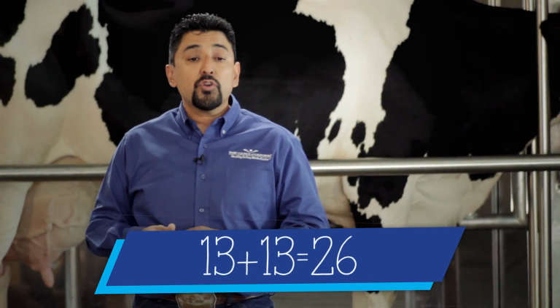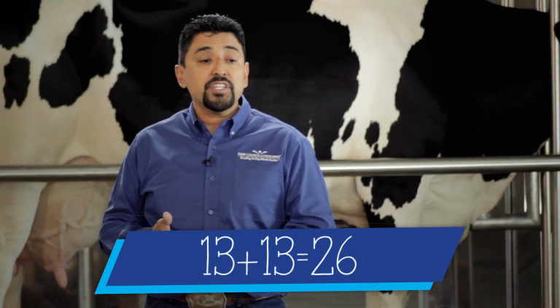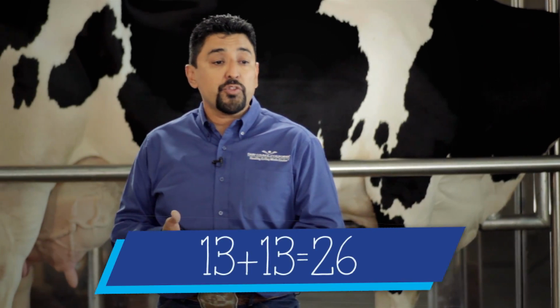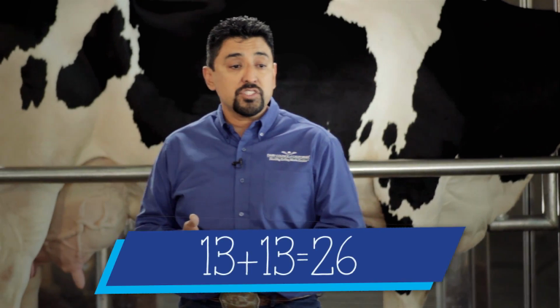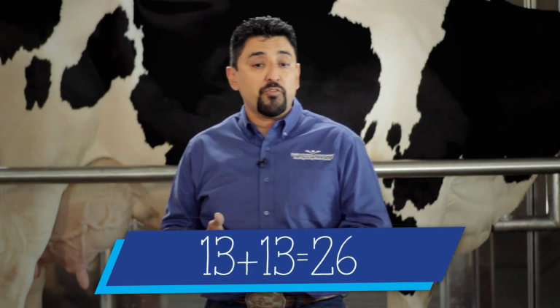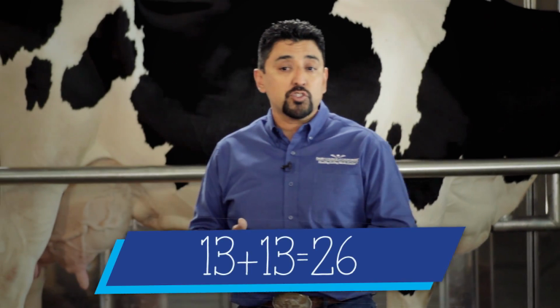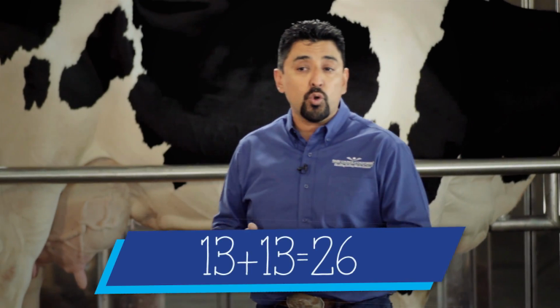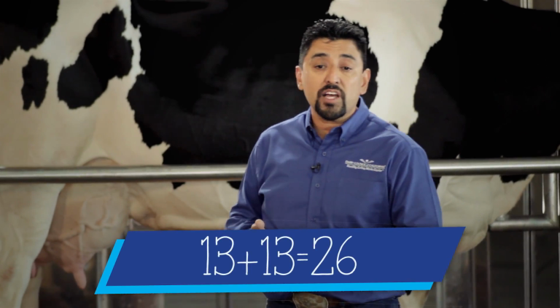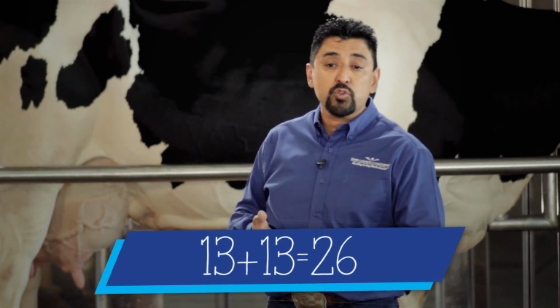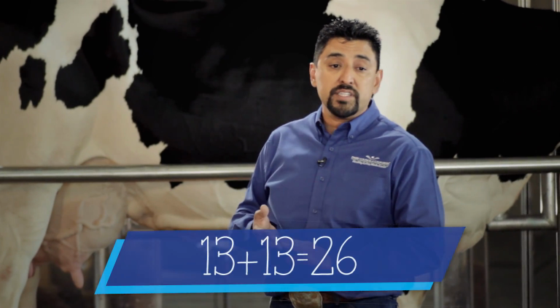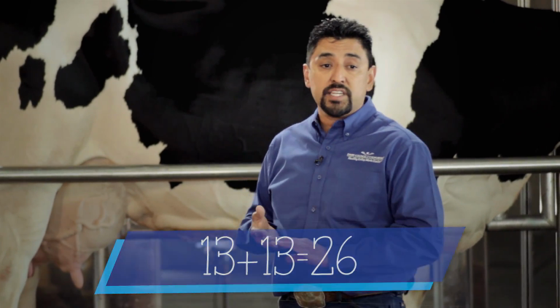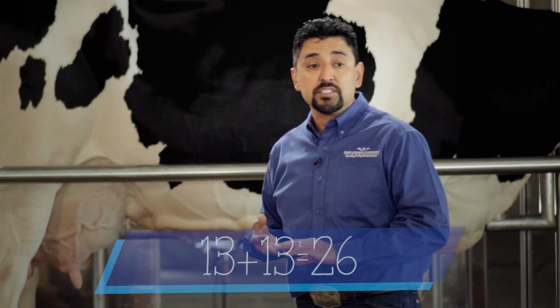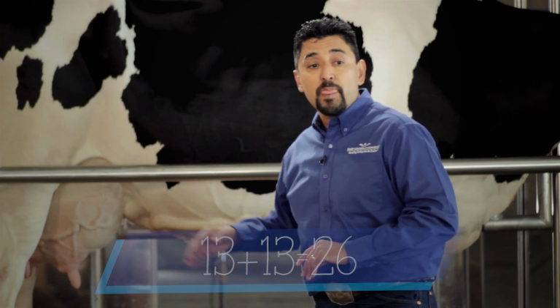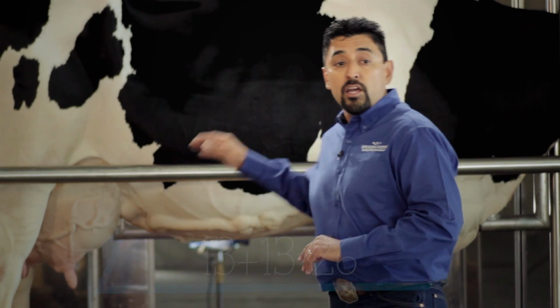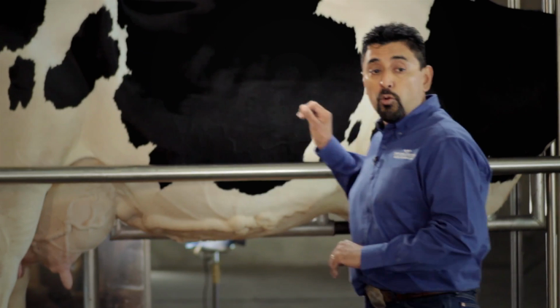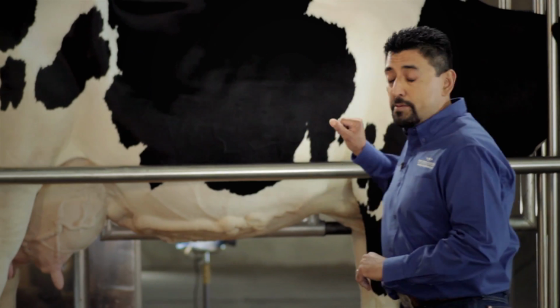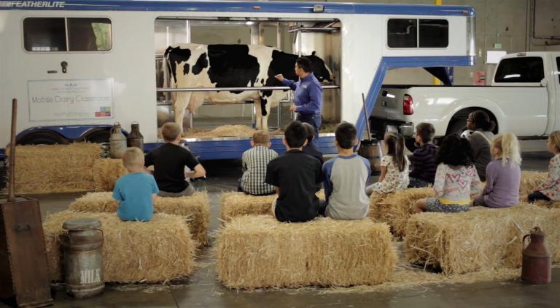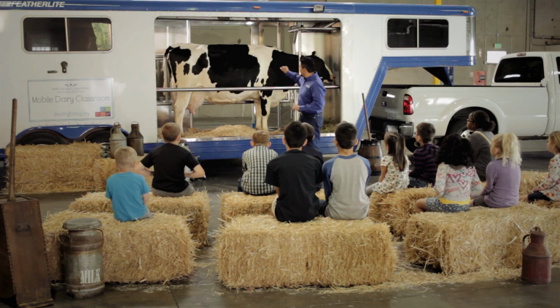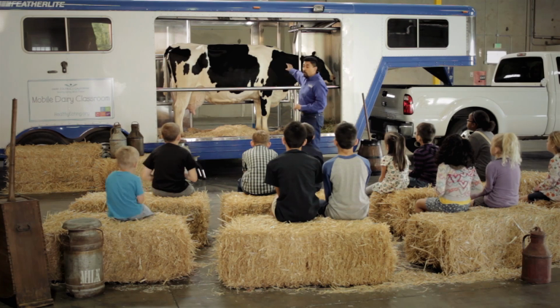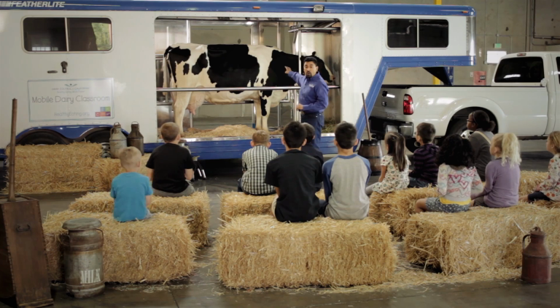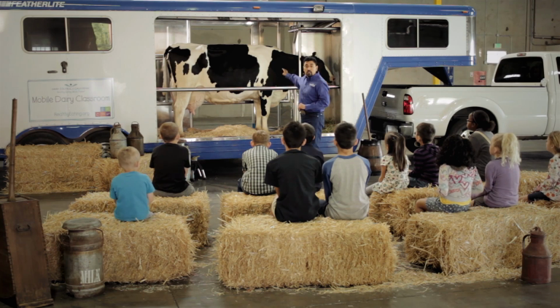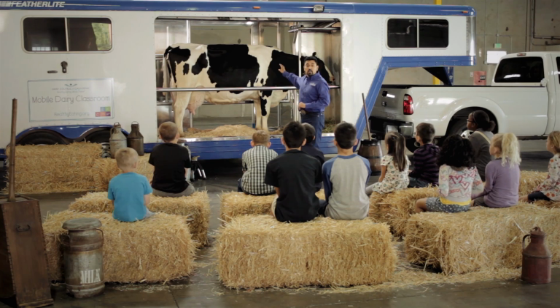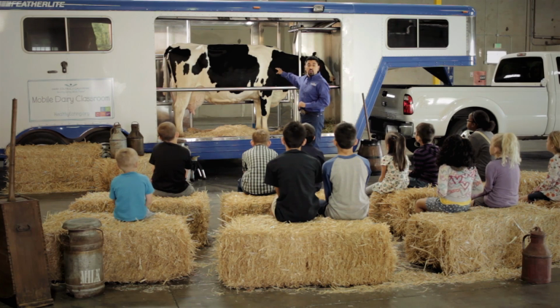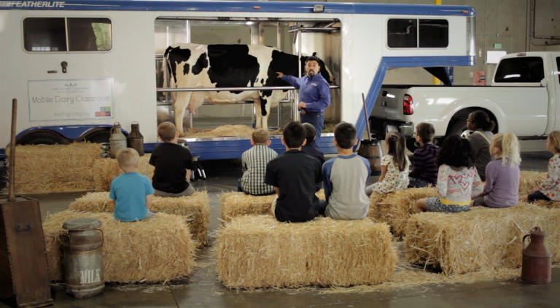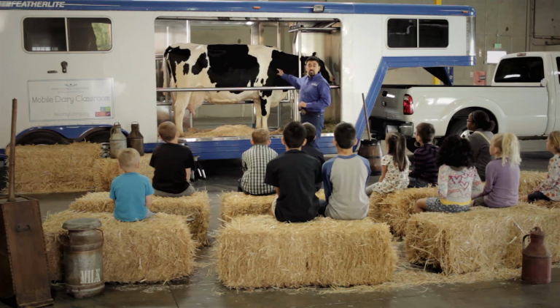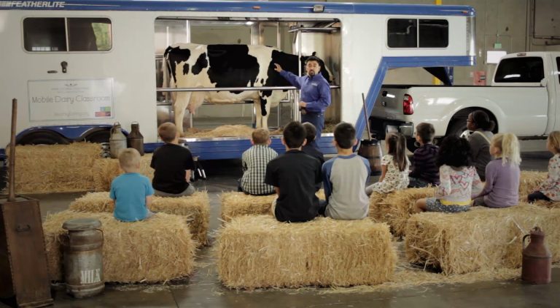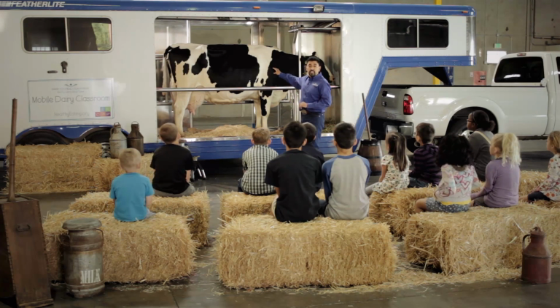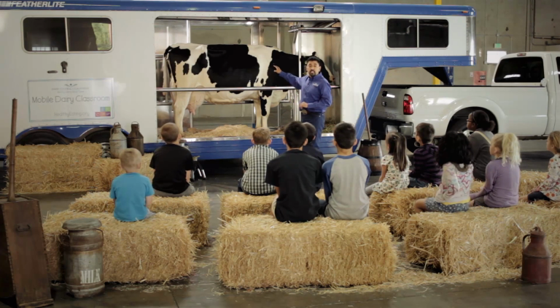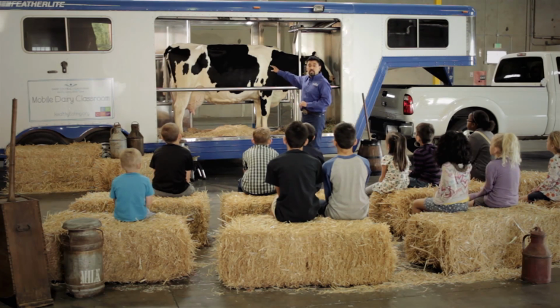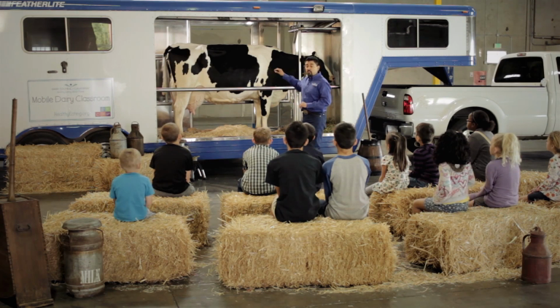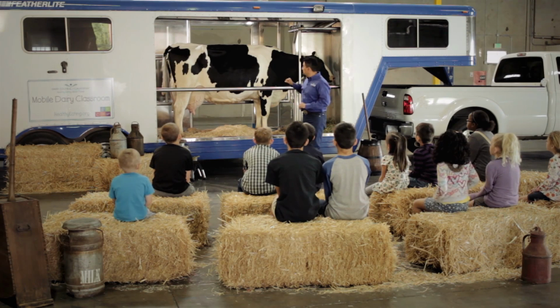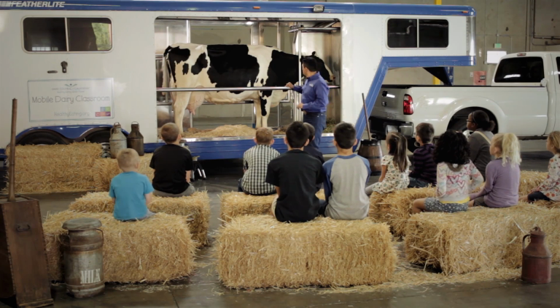13 and 13 for a total of 26. Her ribs protect her heart, her lungs, her kidney, and her liver.